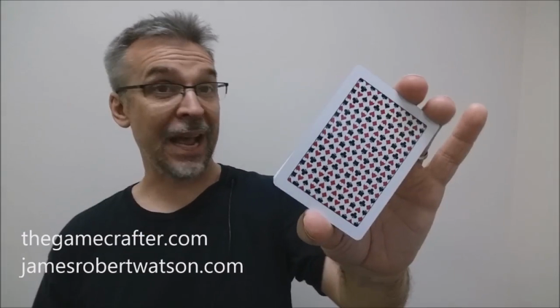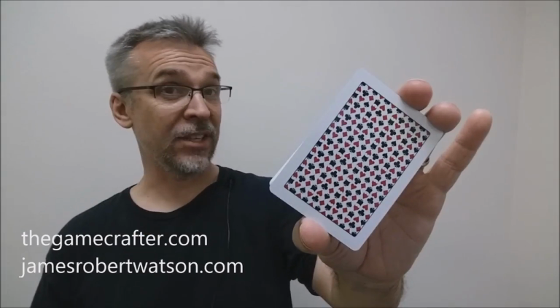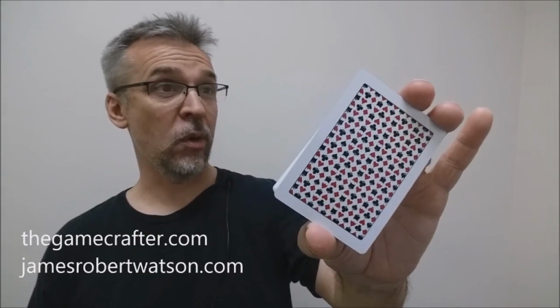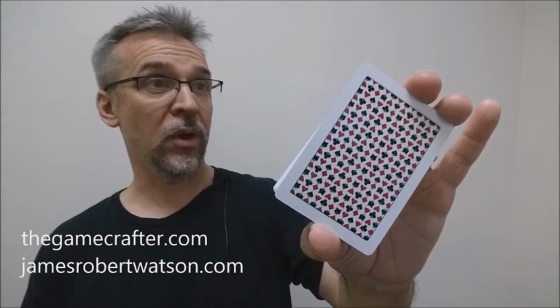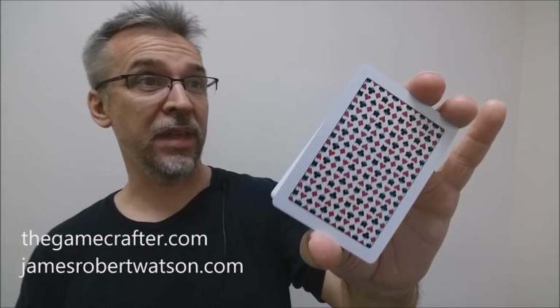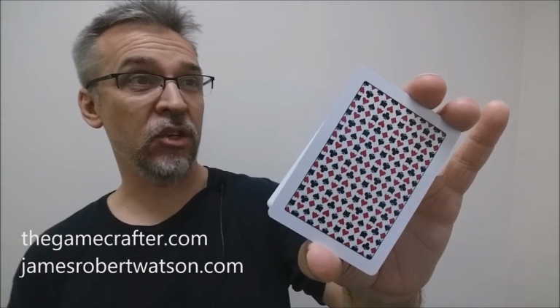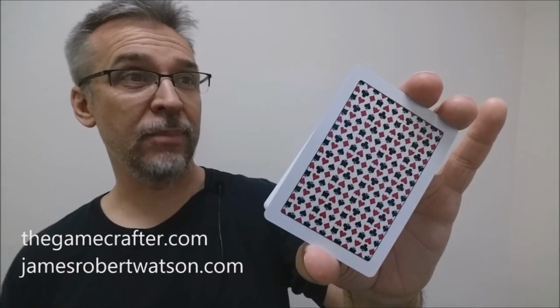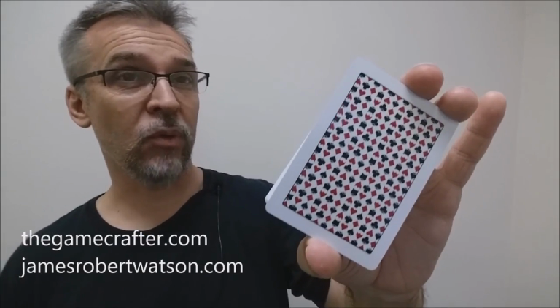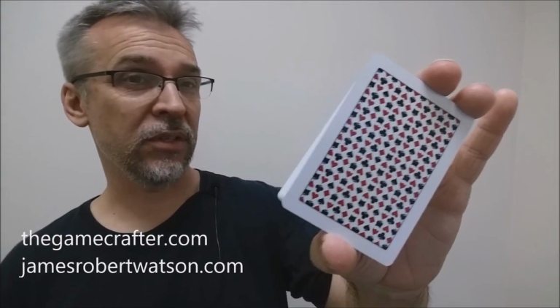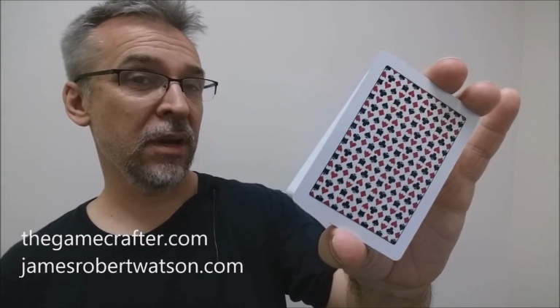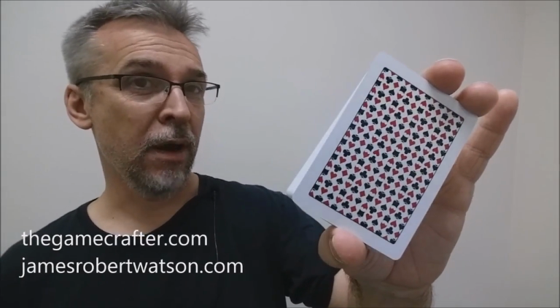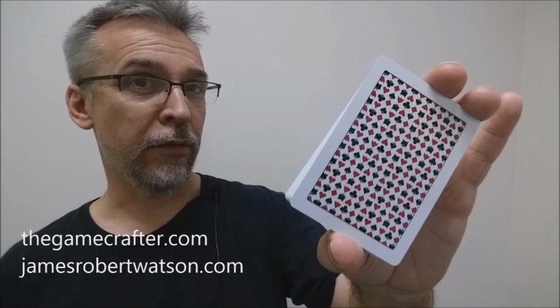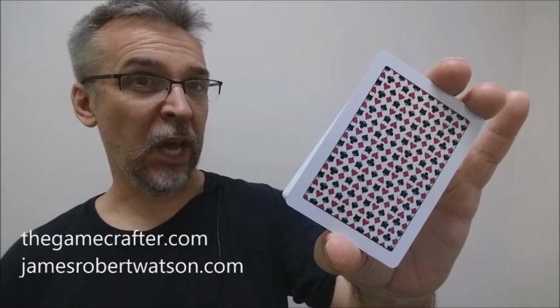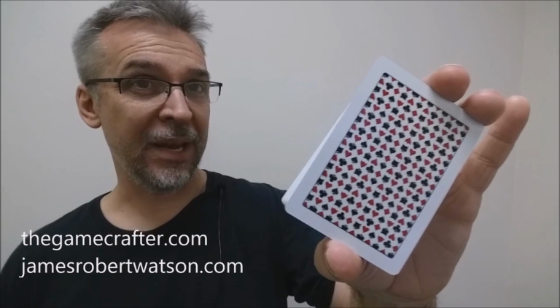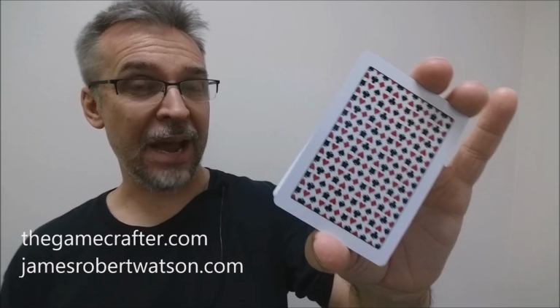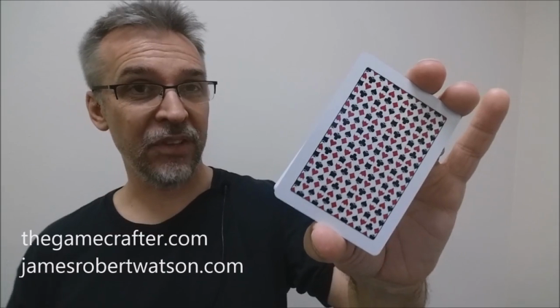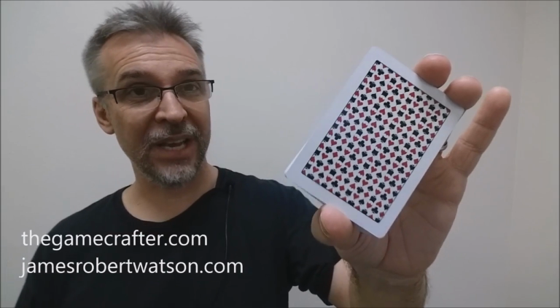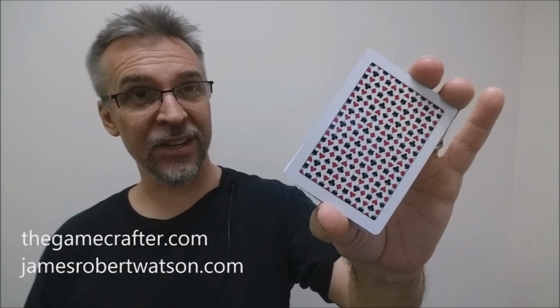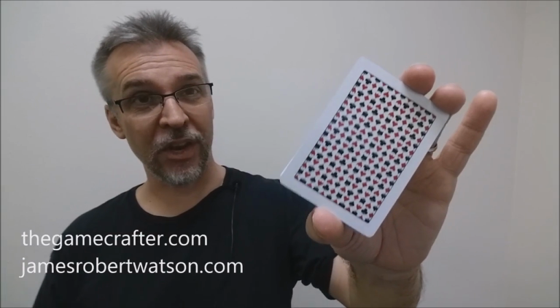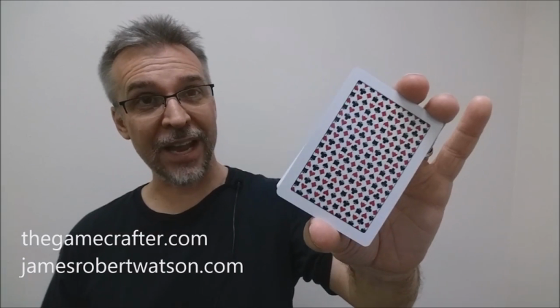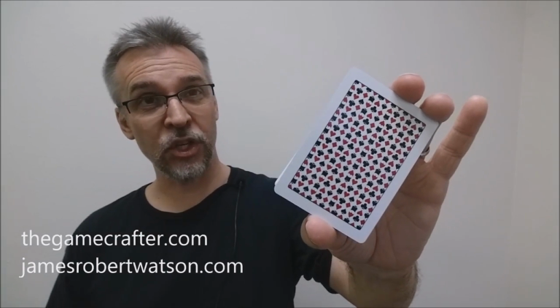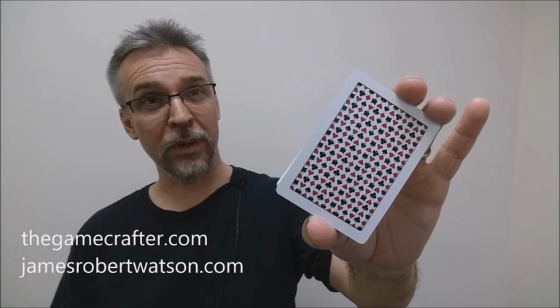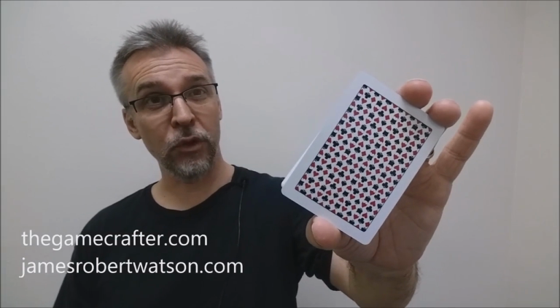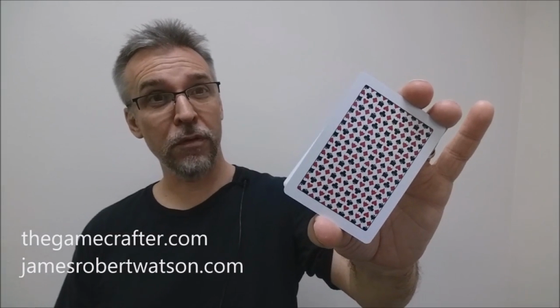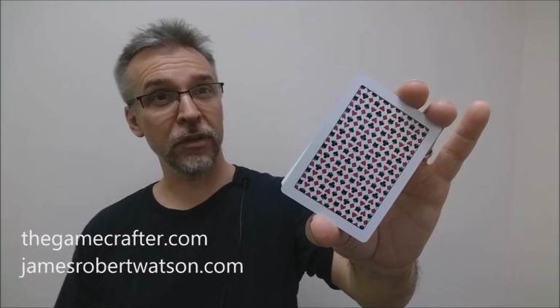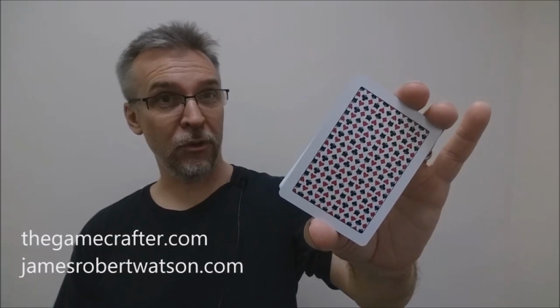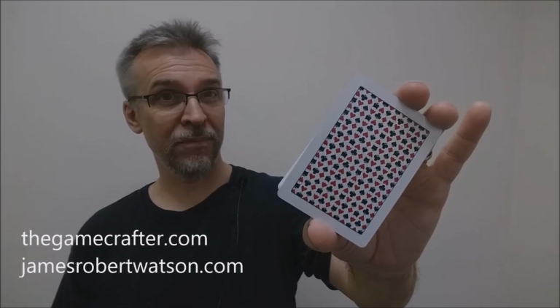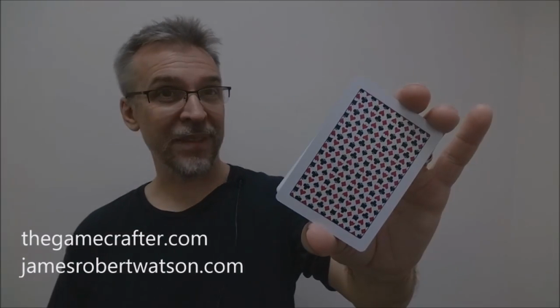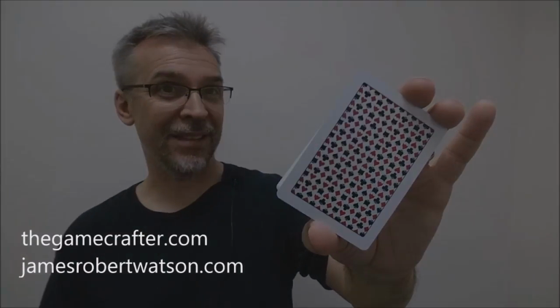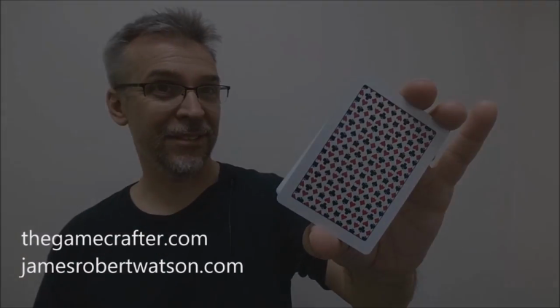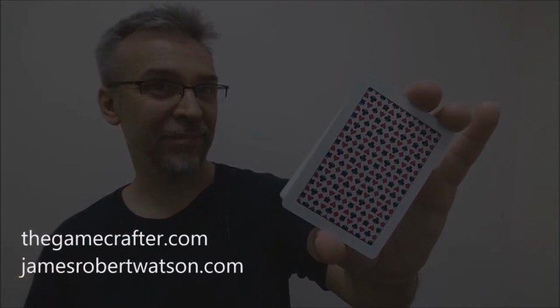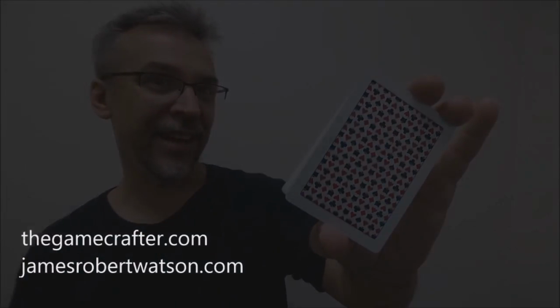As always, I want to thank James Watson for allowing me to have this deck so that I can do the review for you. Thanks, bye.